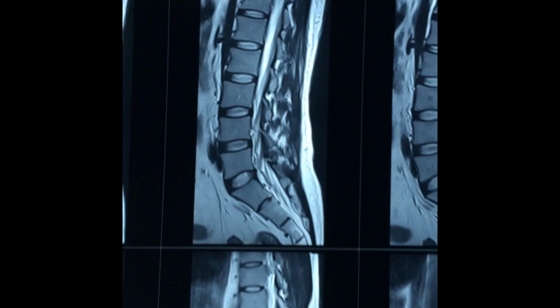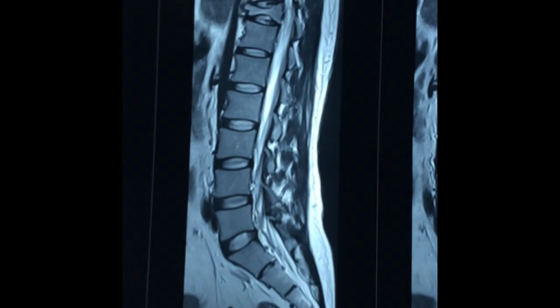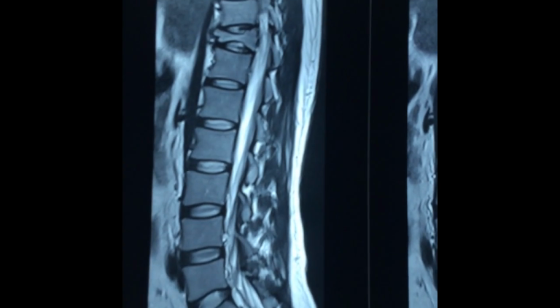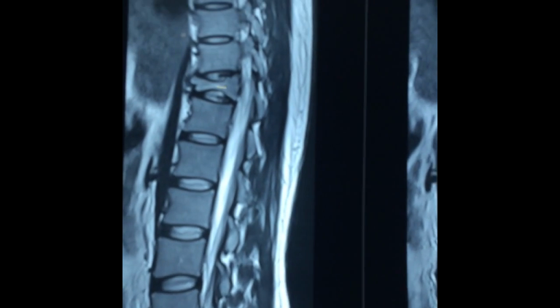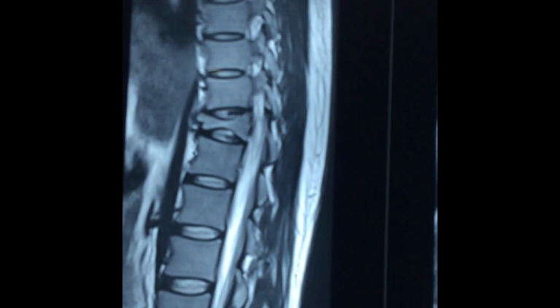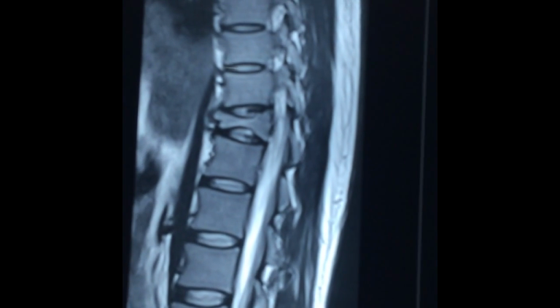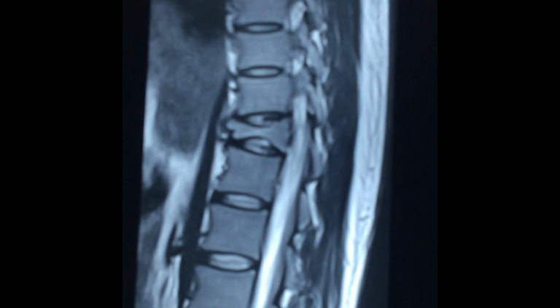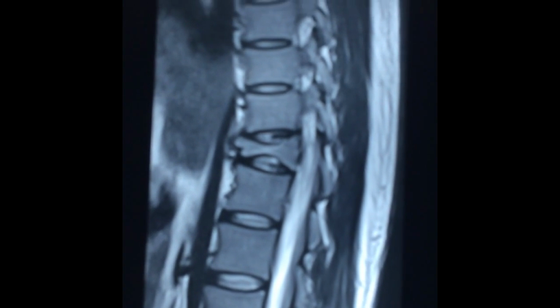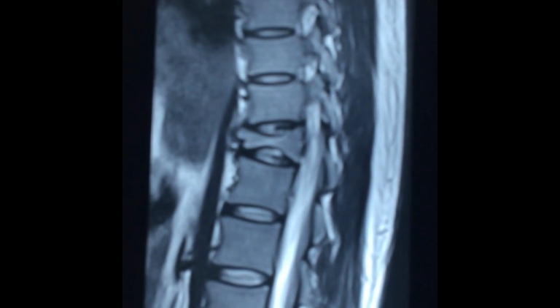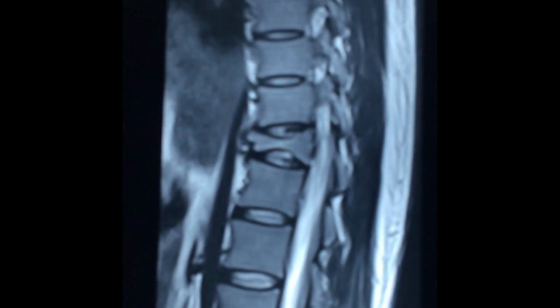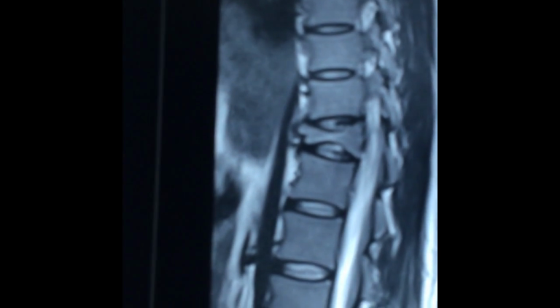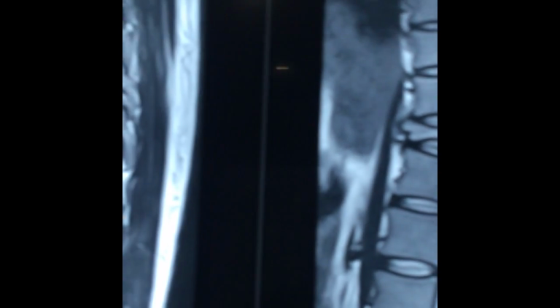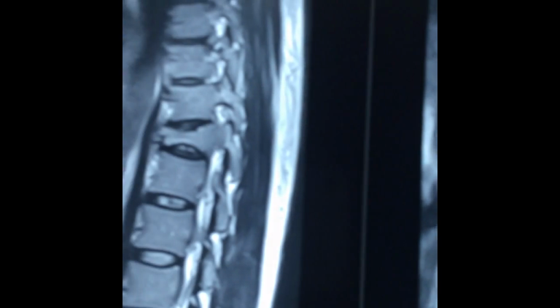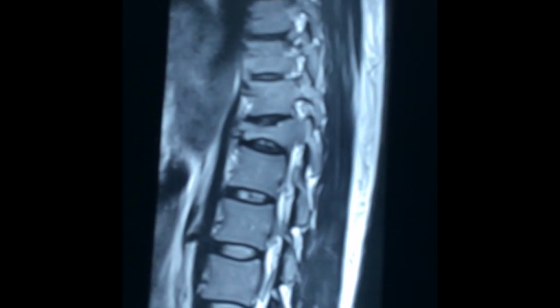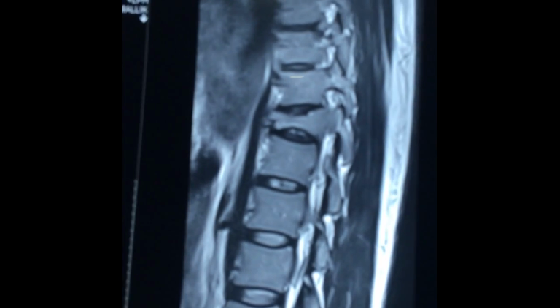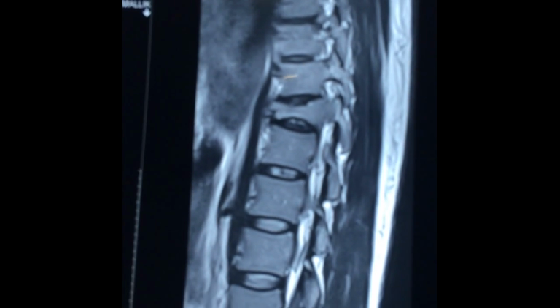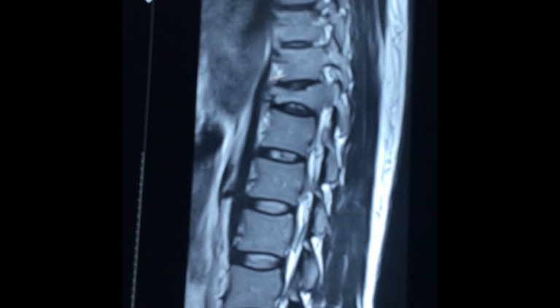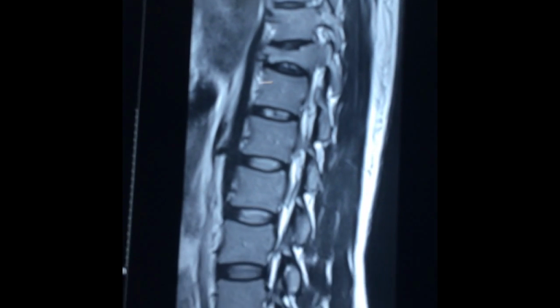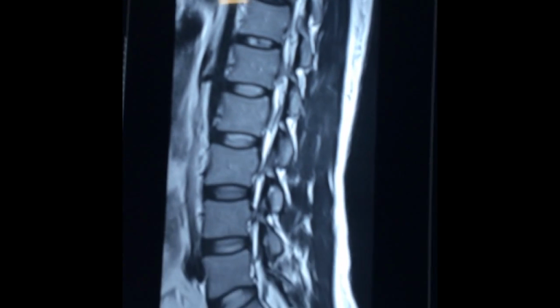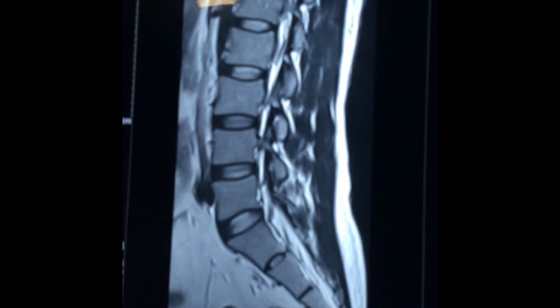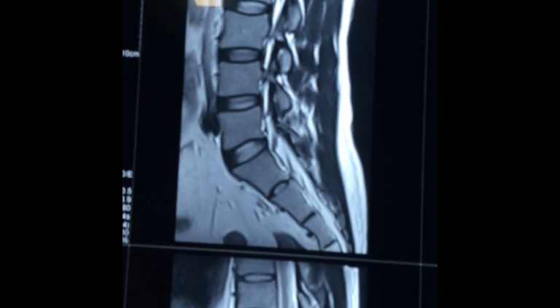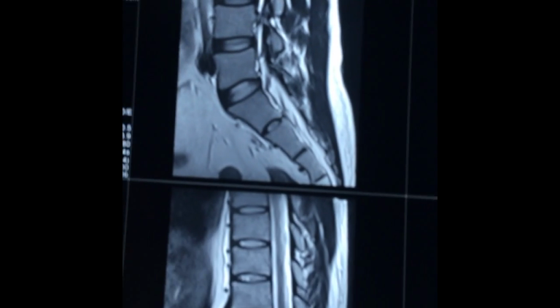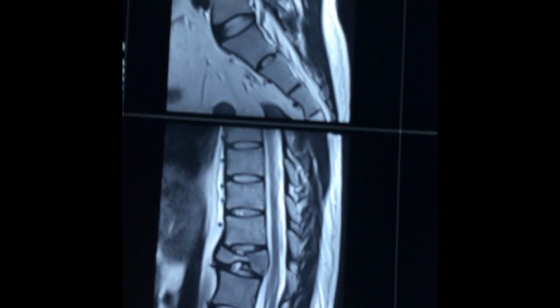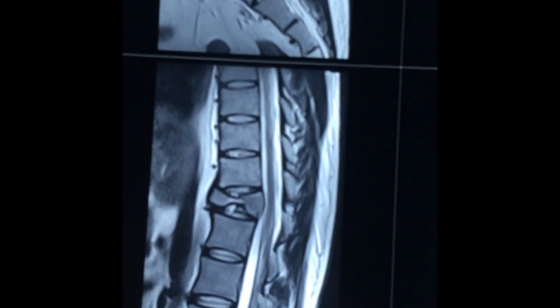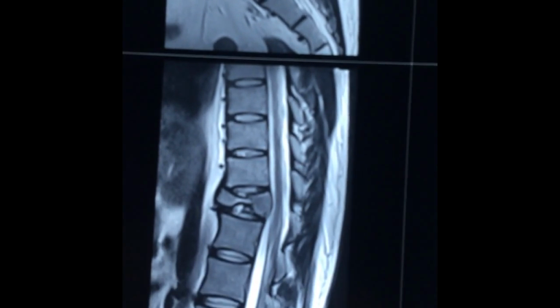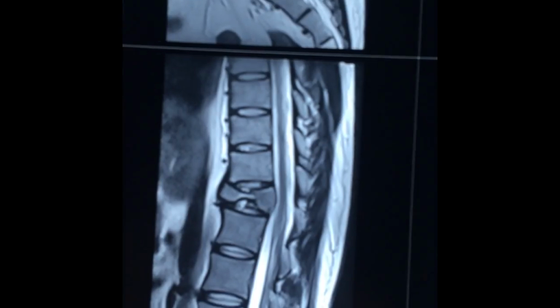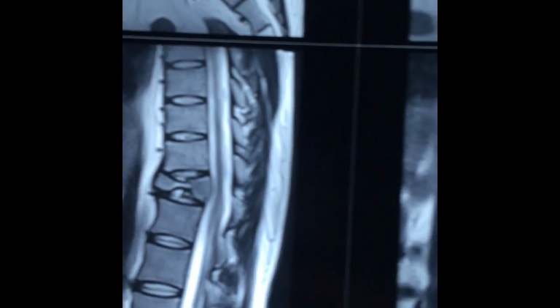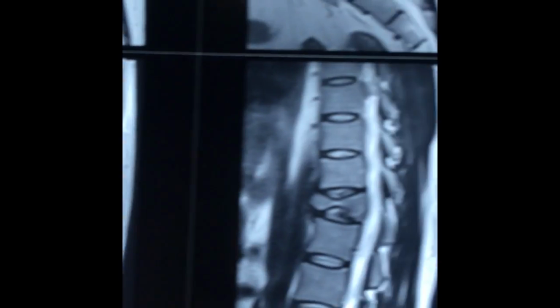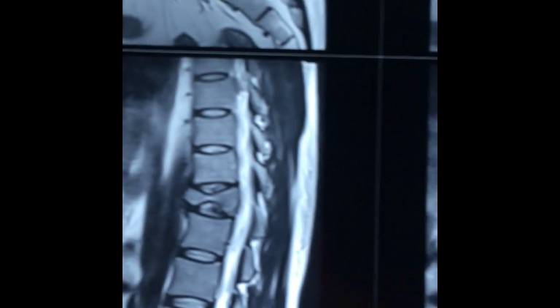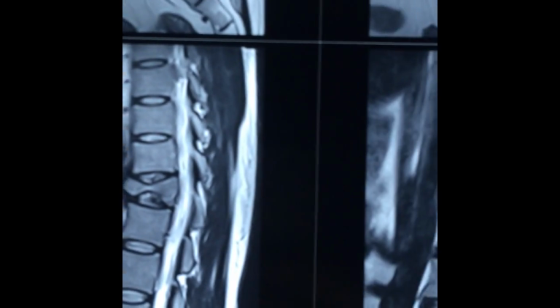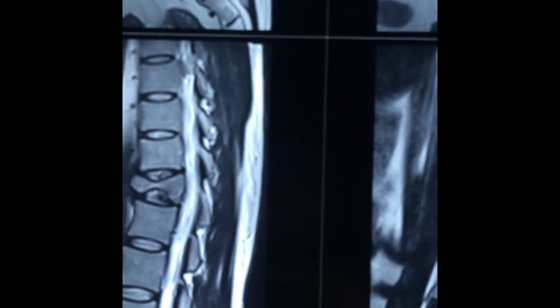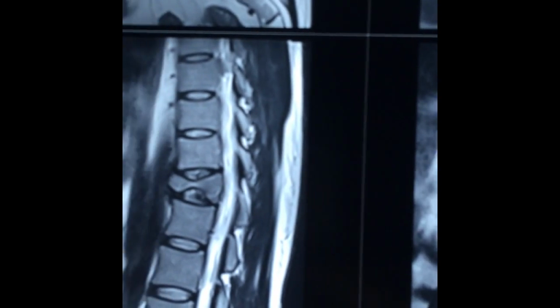This patient had a fracture of the D11 vertebra due to a fall, about a year back.